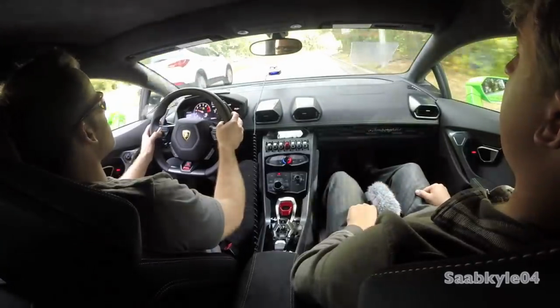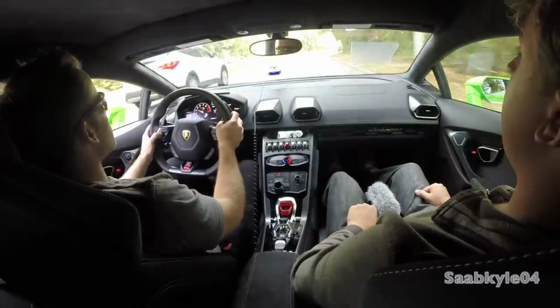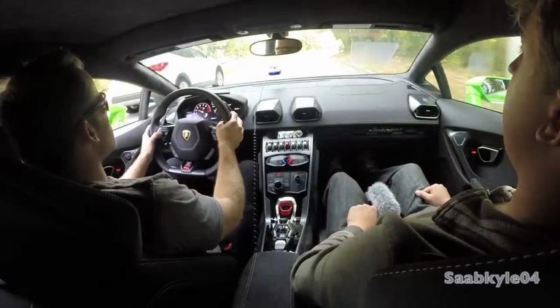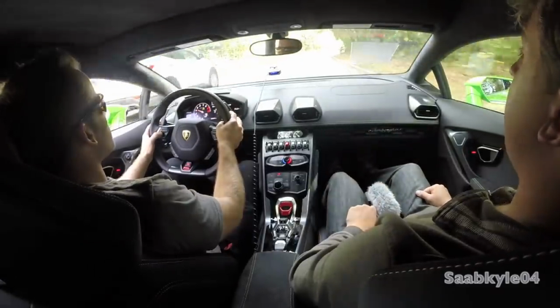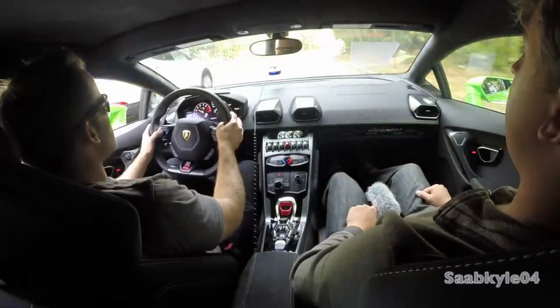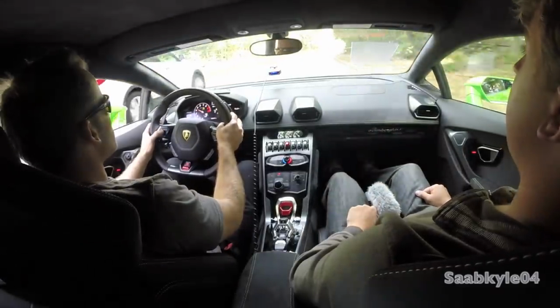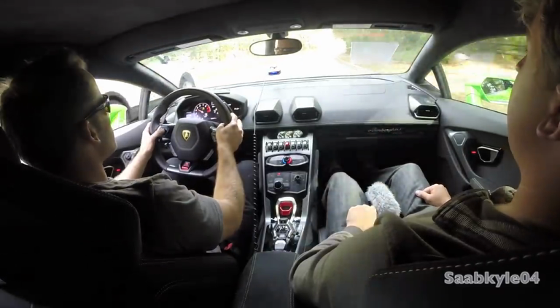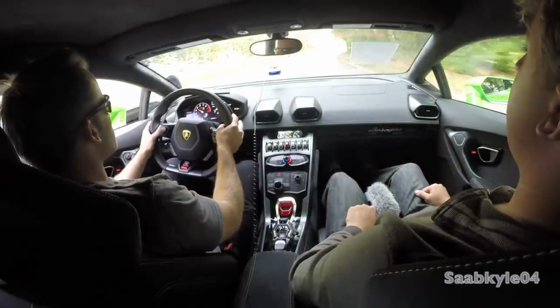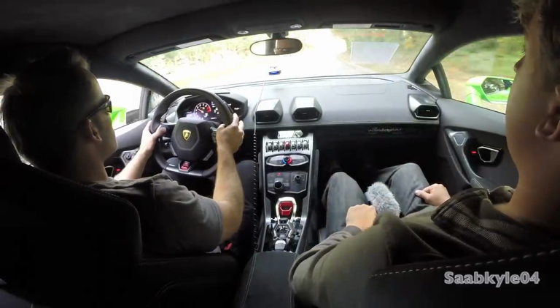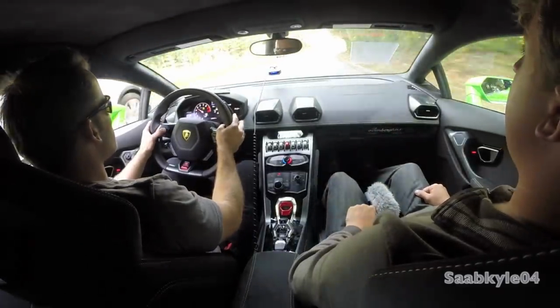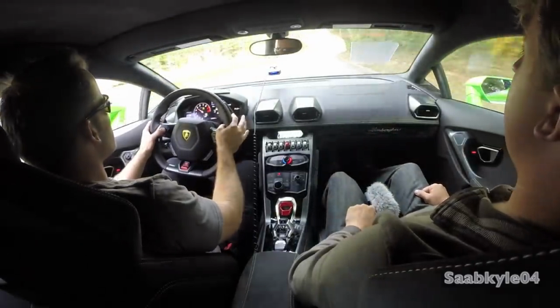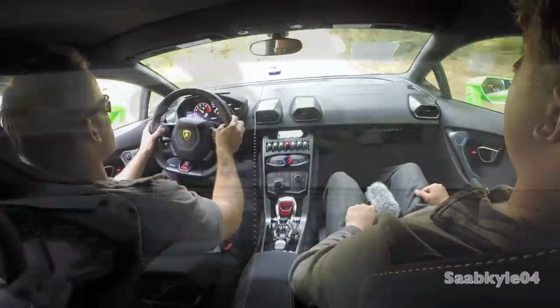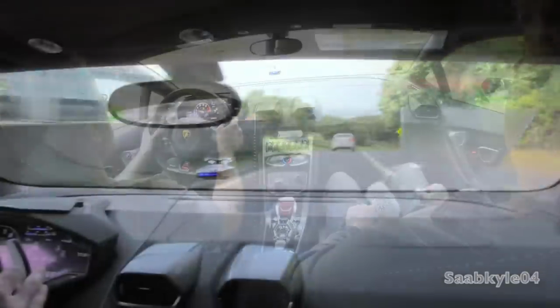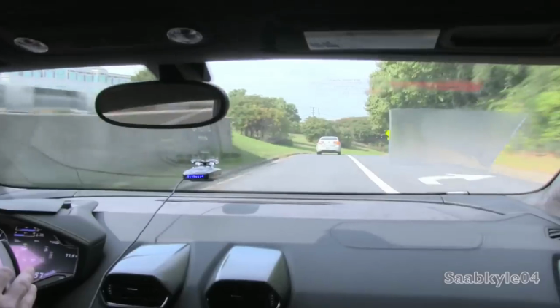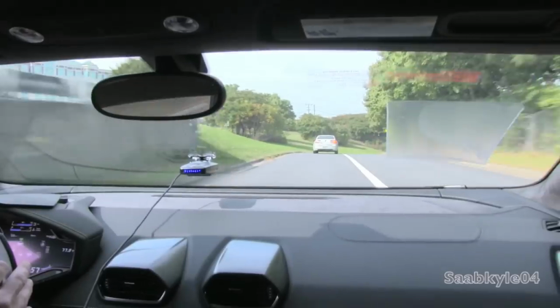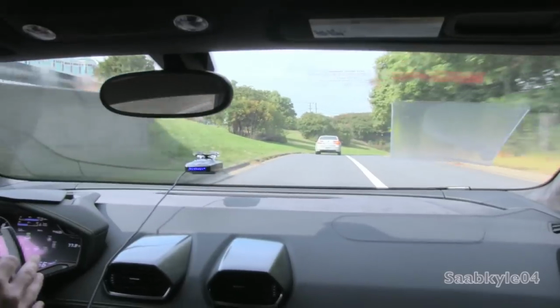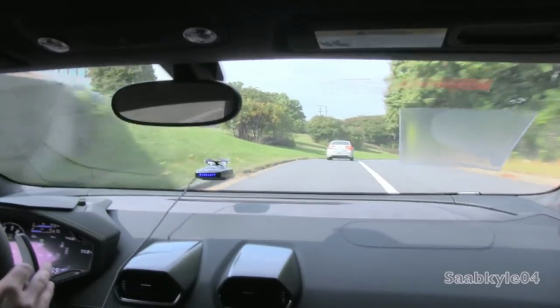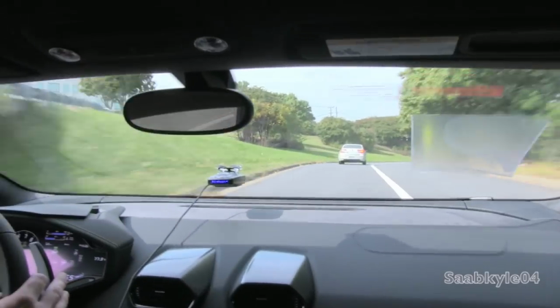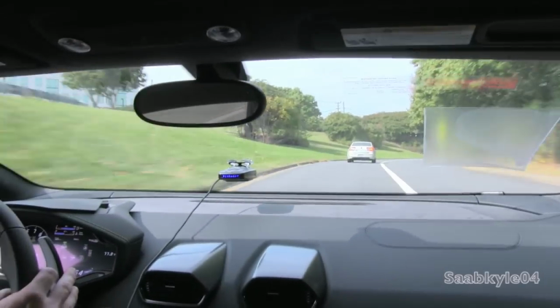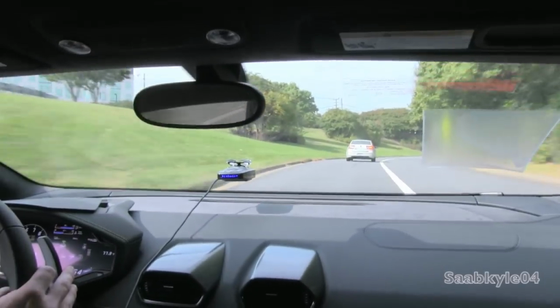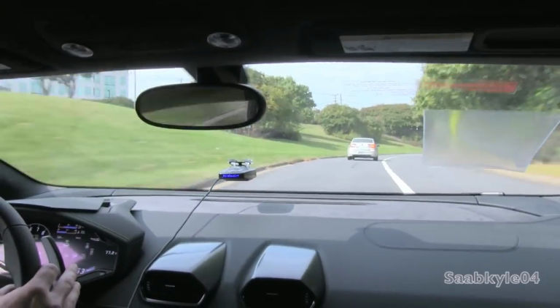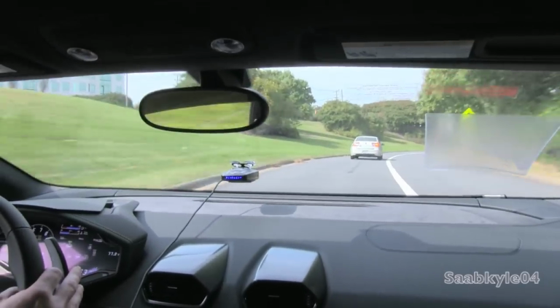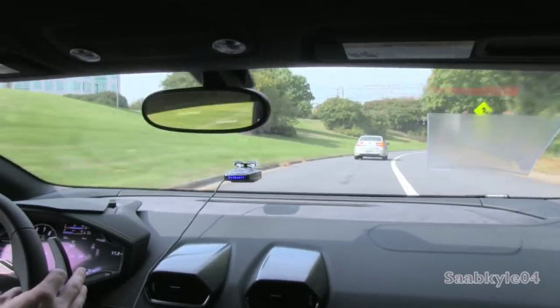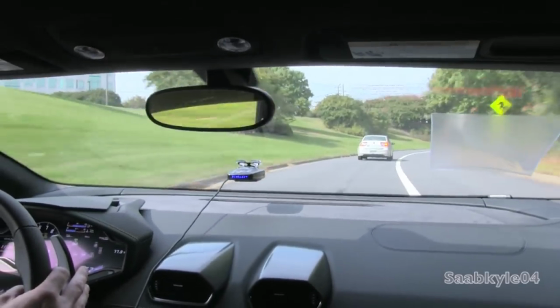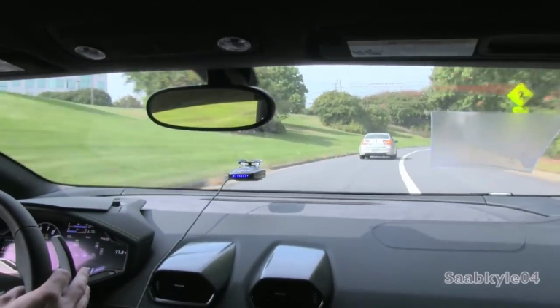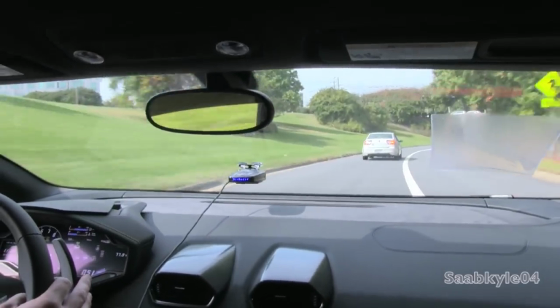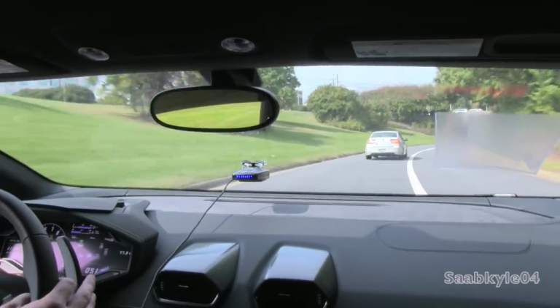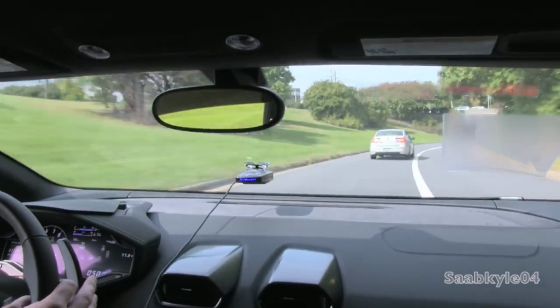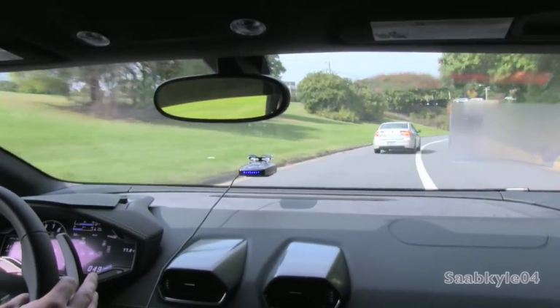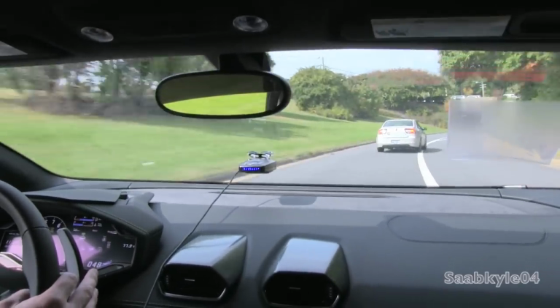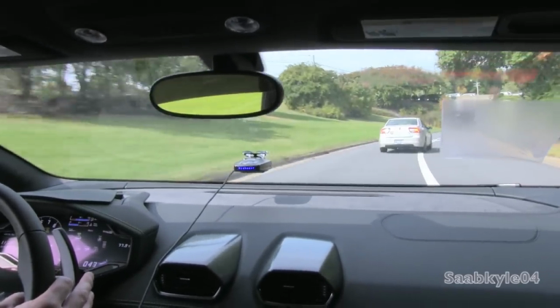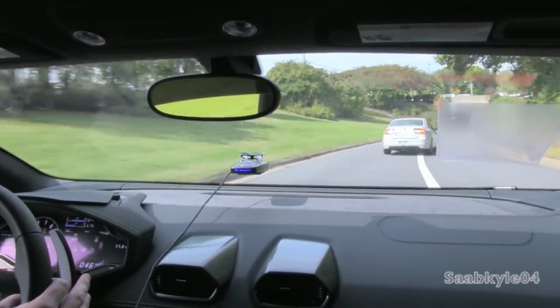The car will rev past 4,000 RPM, at which point you're ready to release the brake for maximum takeoff.